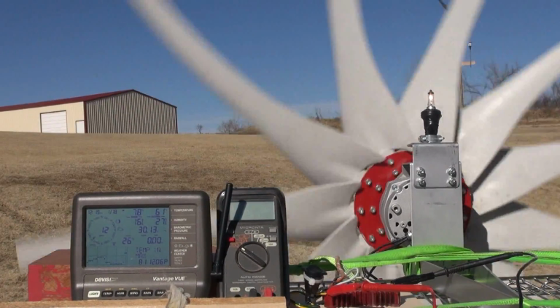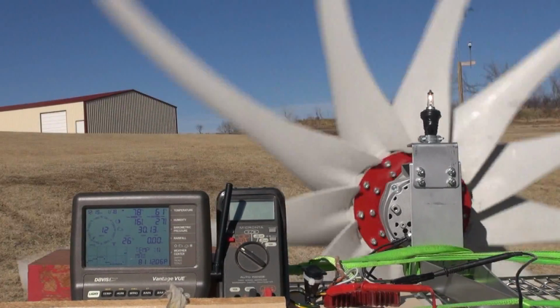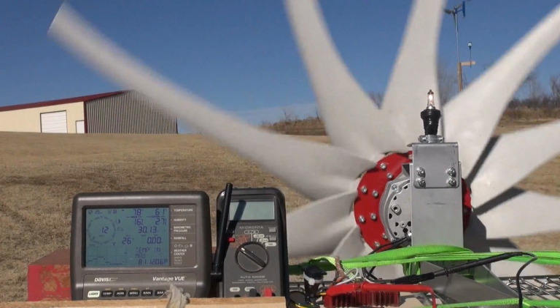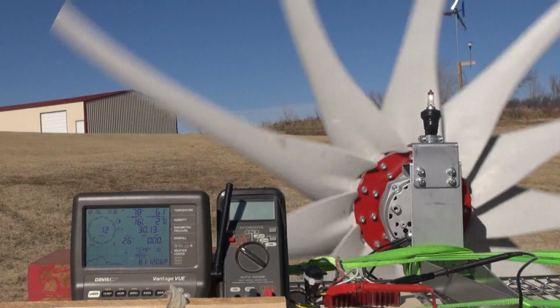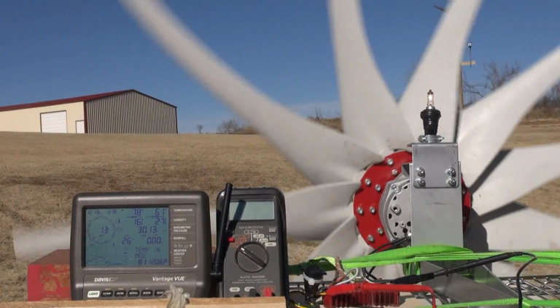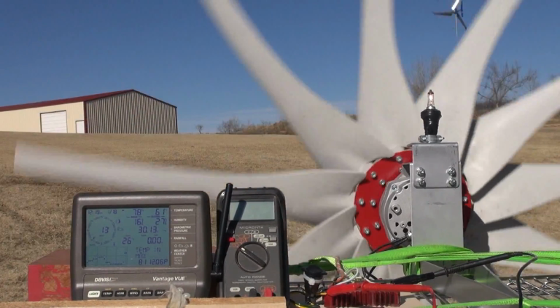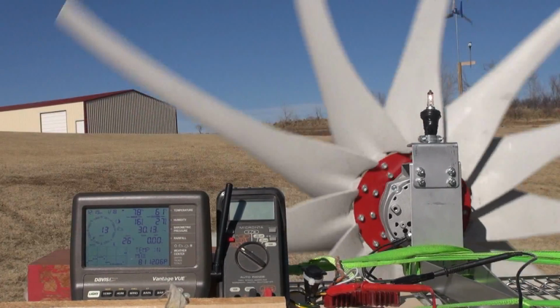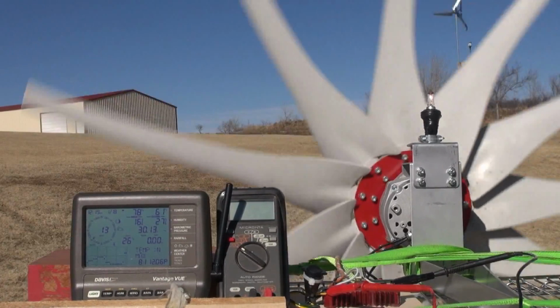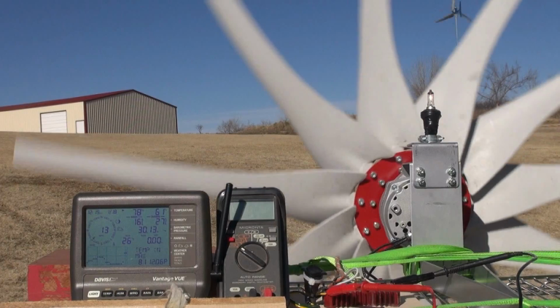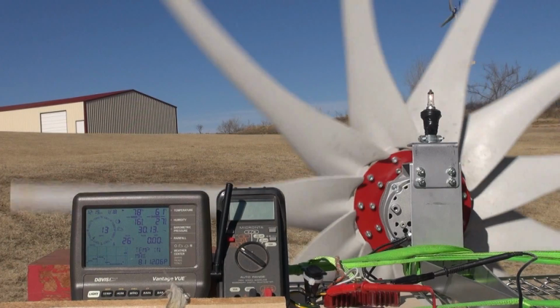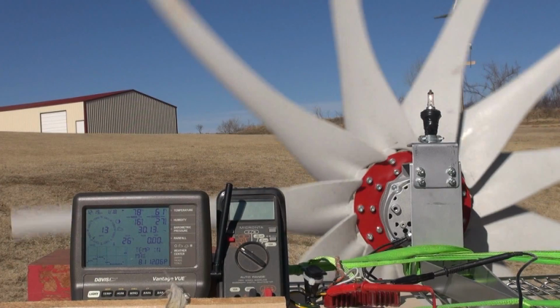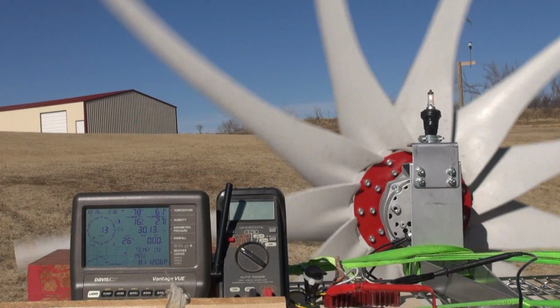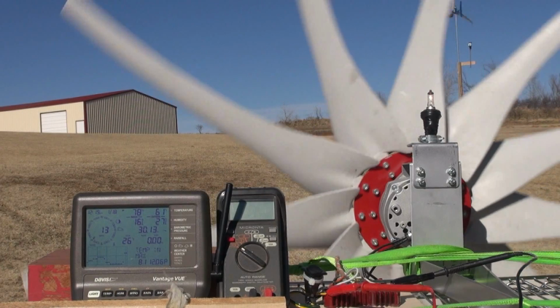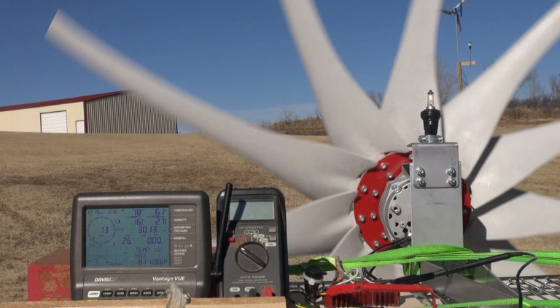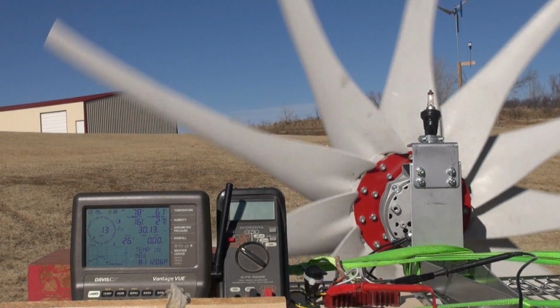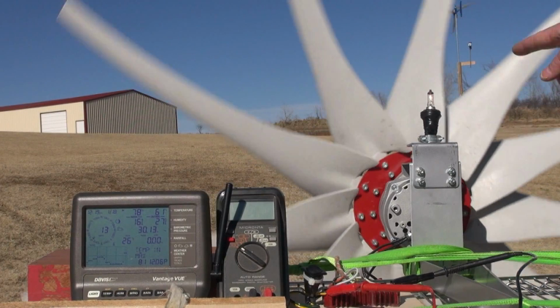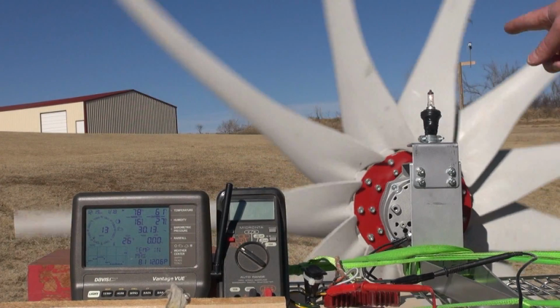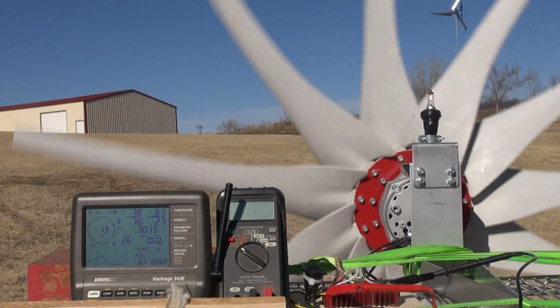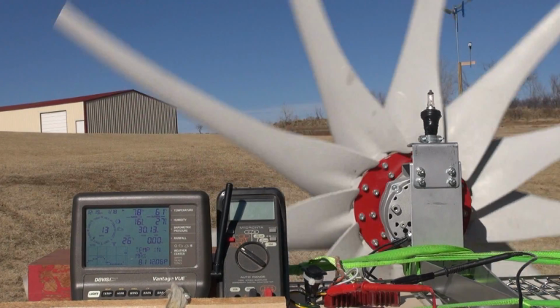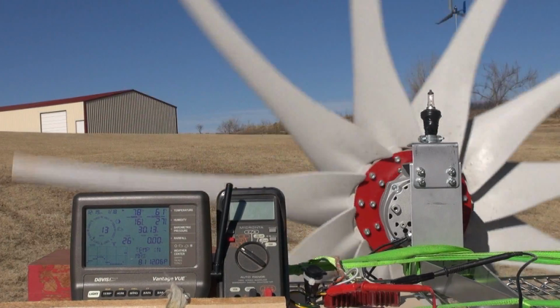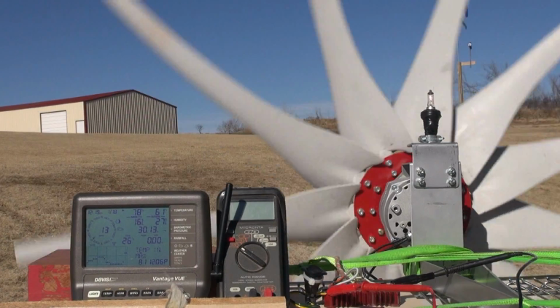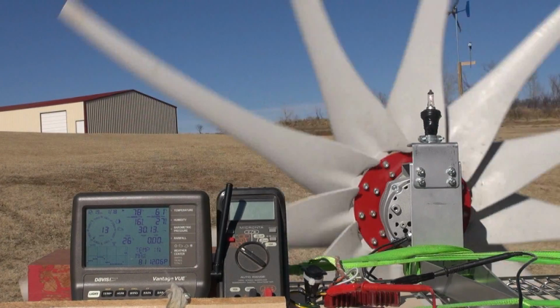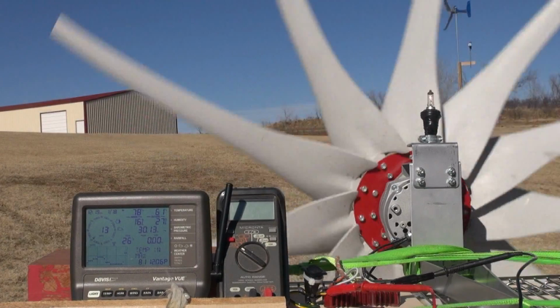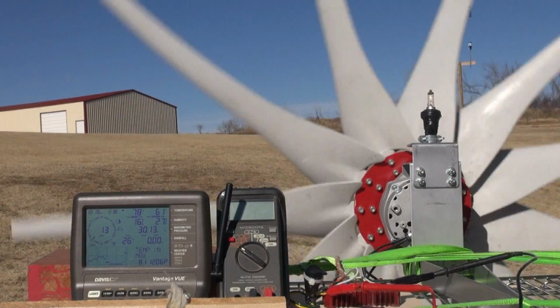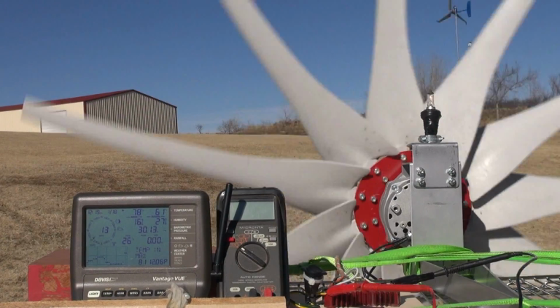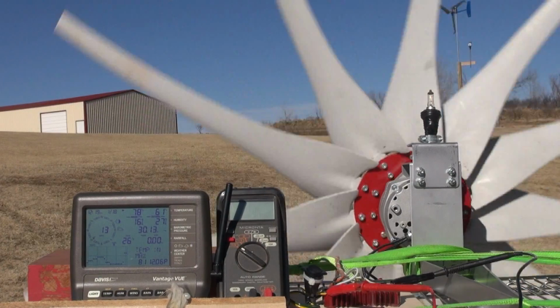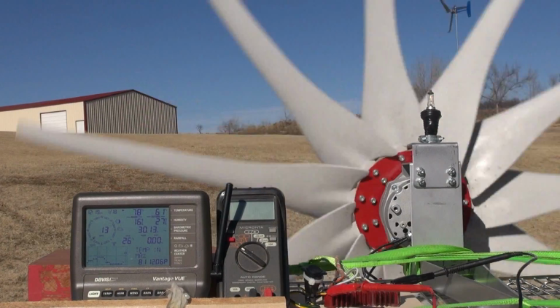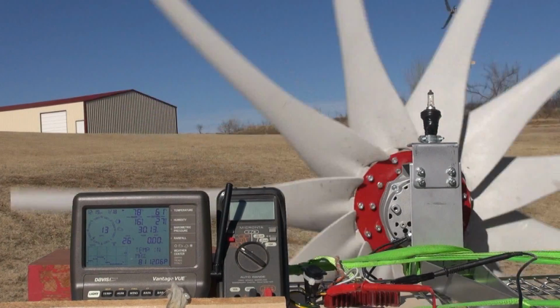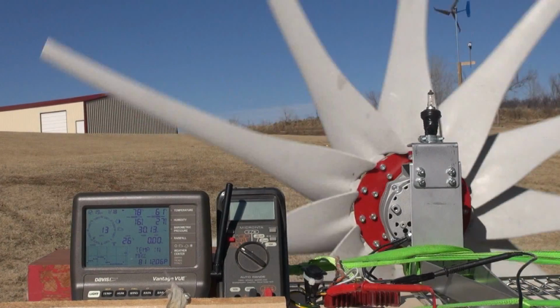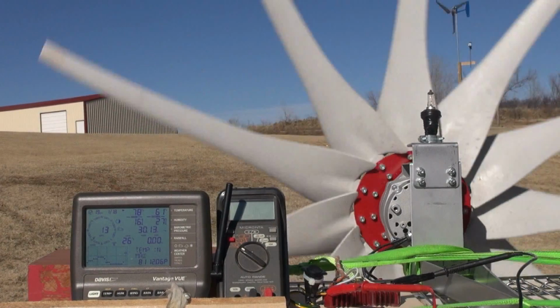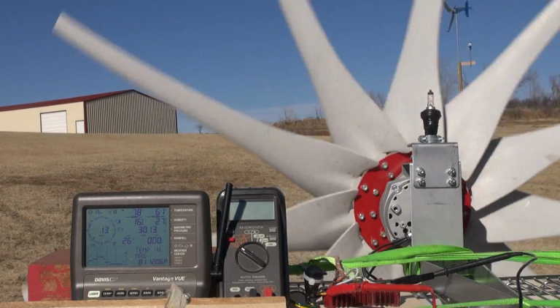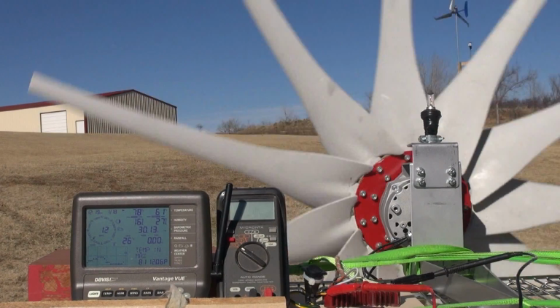Even at 12 and 13 miles an hour we have our light on, so we're able to generate some power.